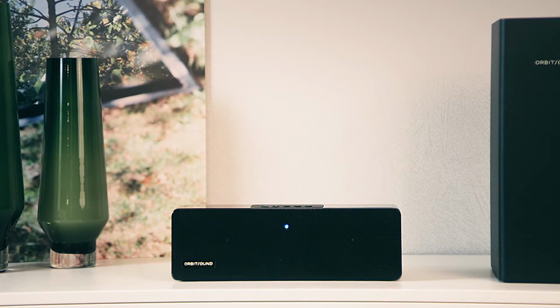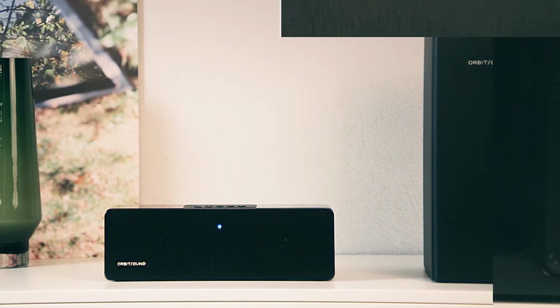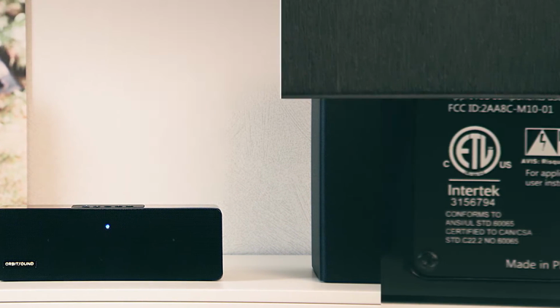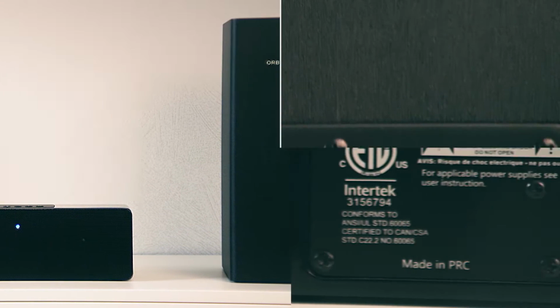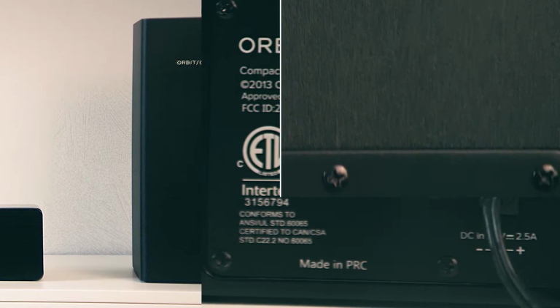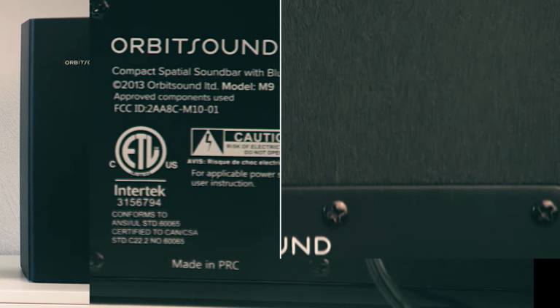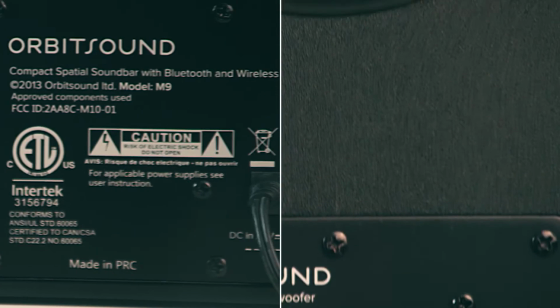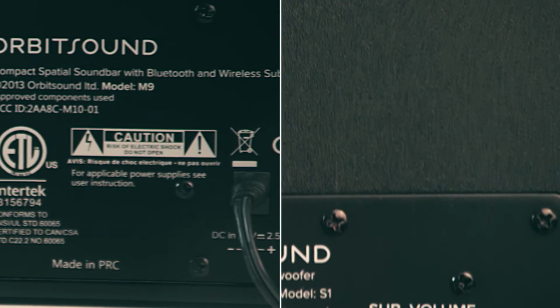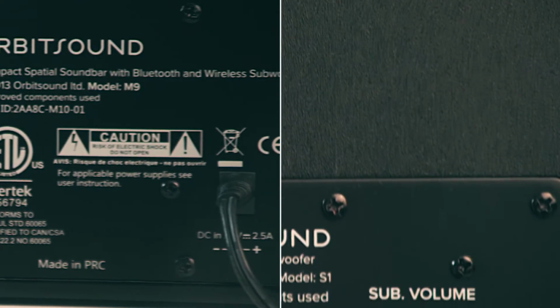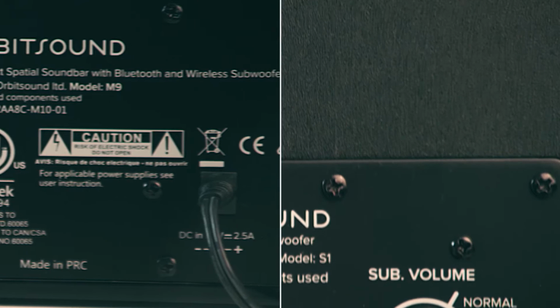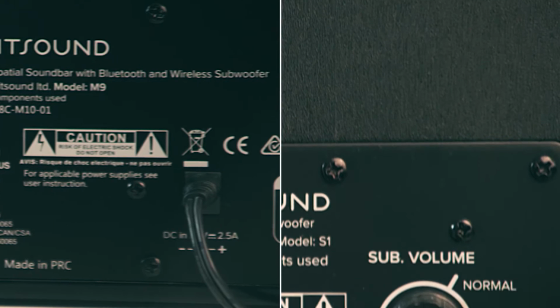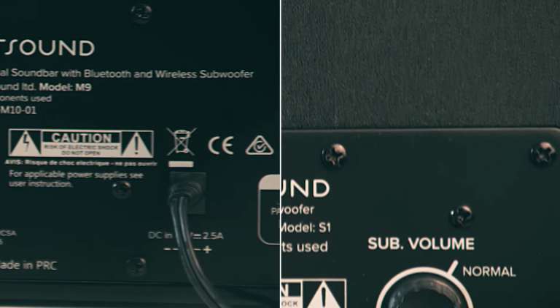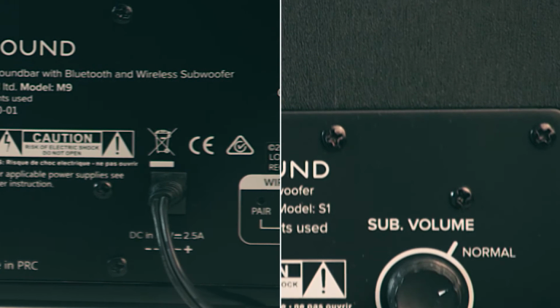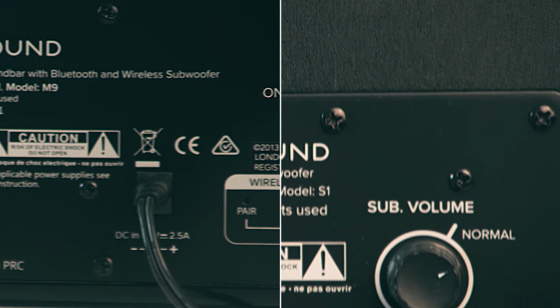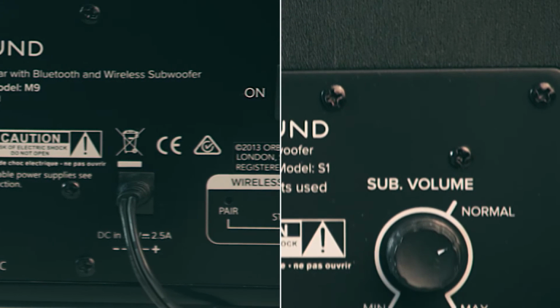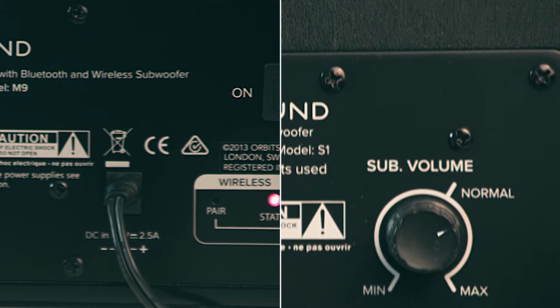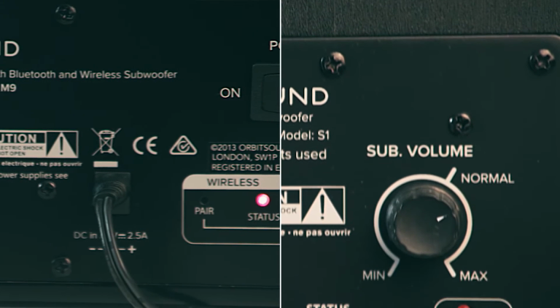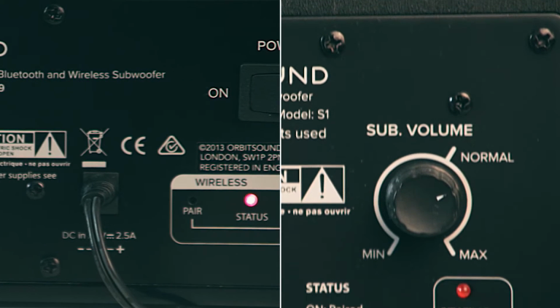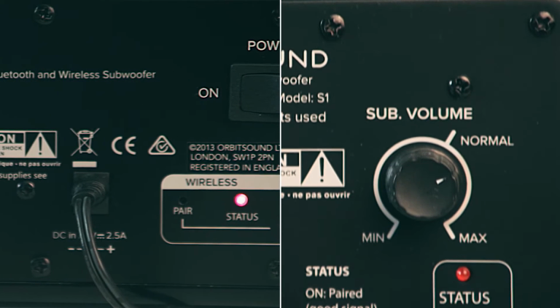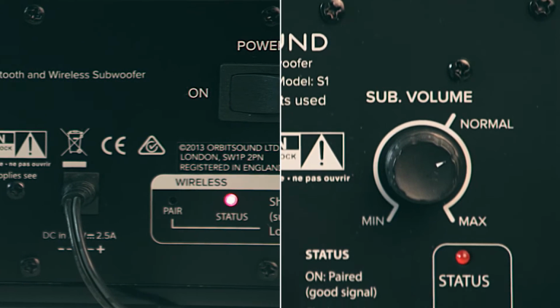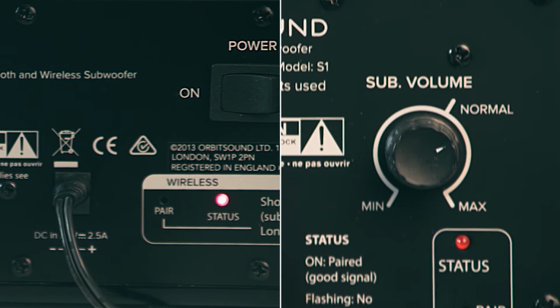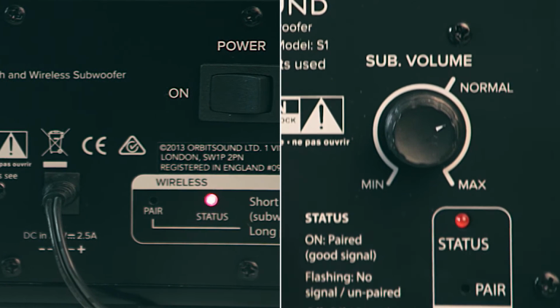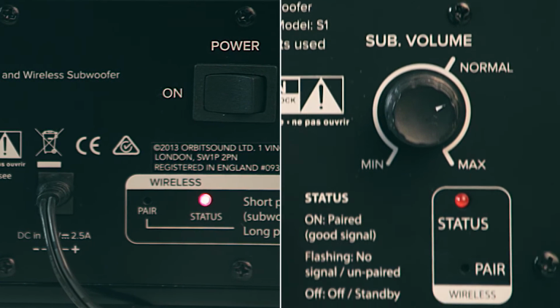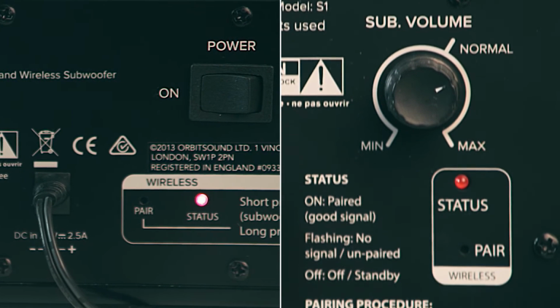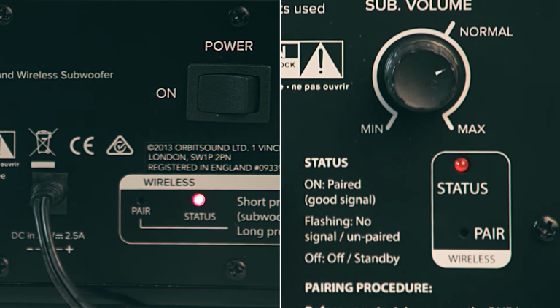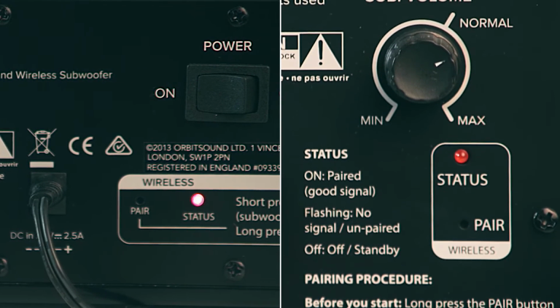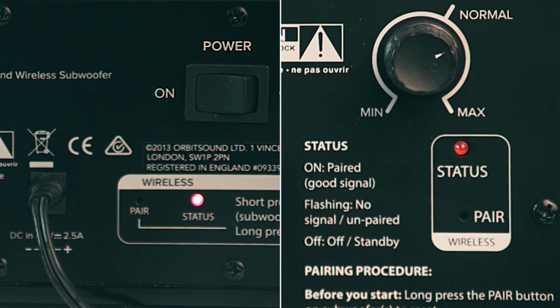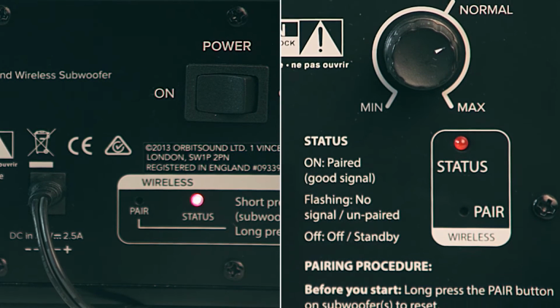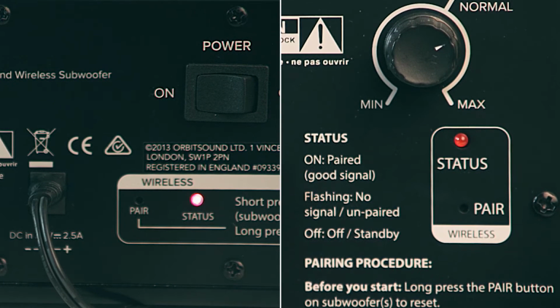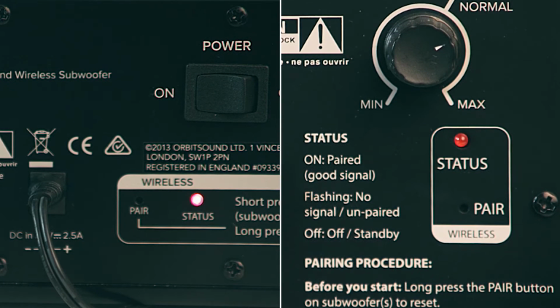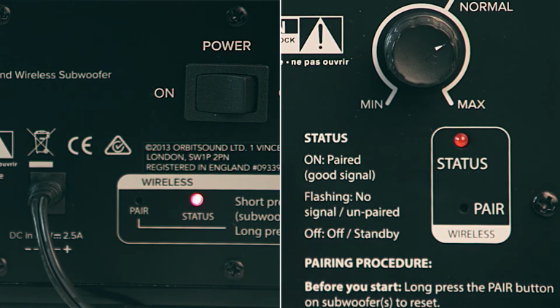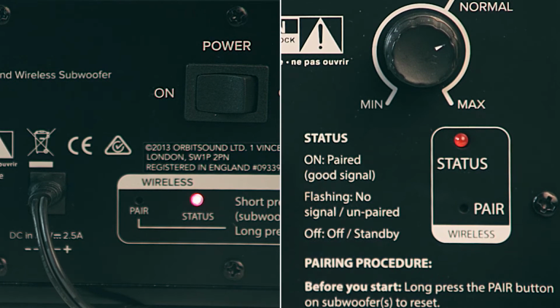With the system switched on, look at the rear of the soundbar and subwoofer and locate the recessed pairing button.